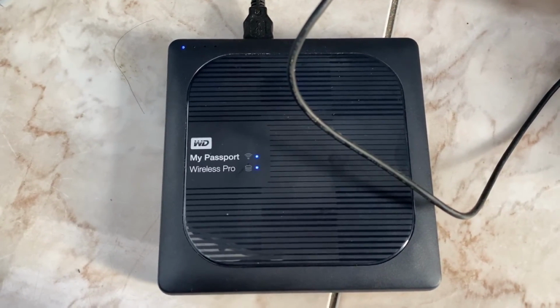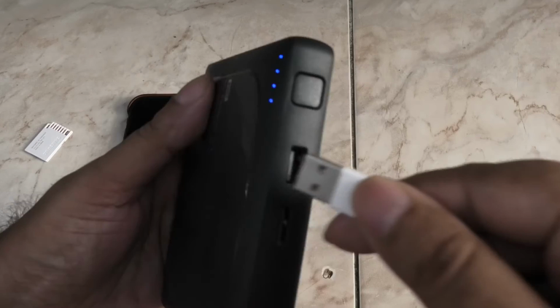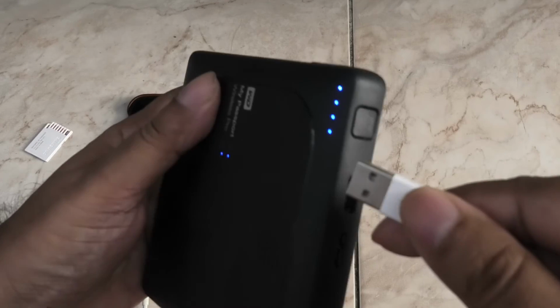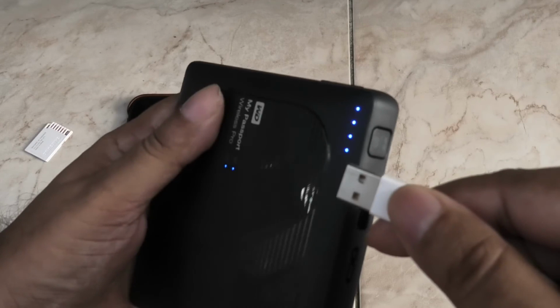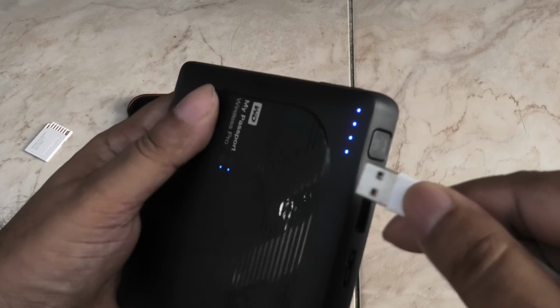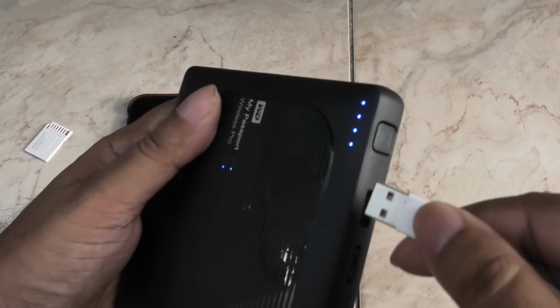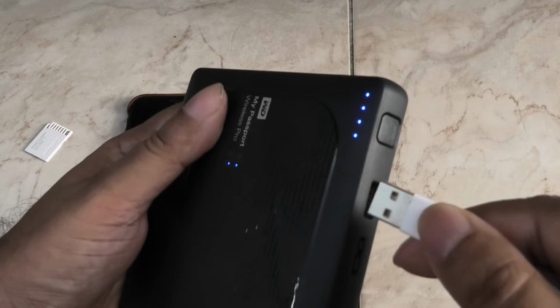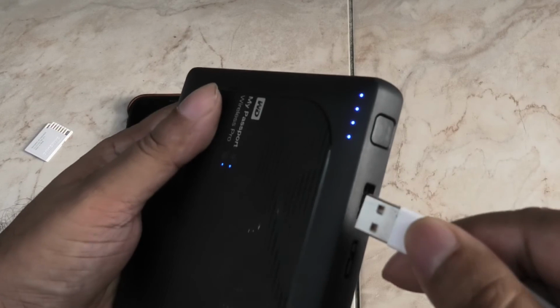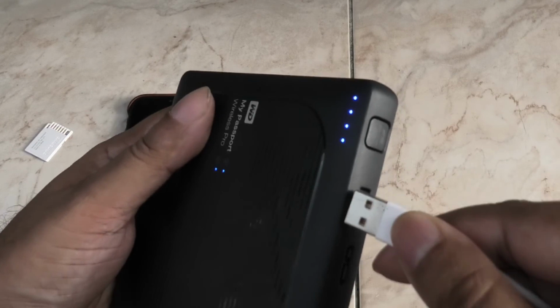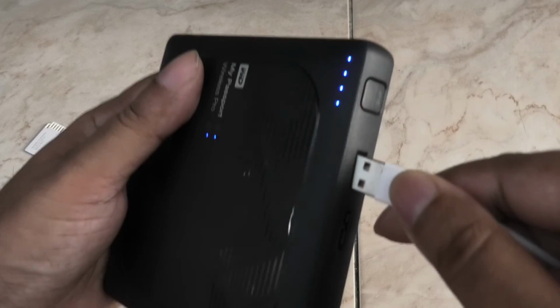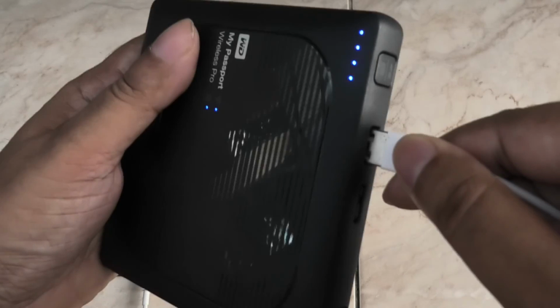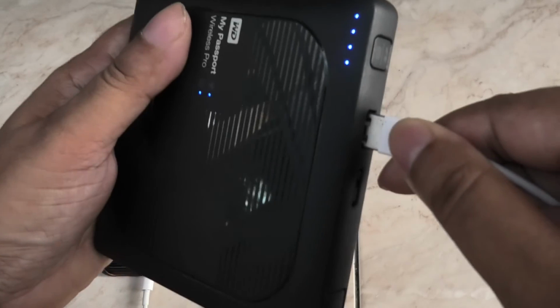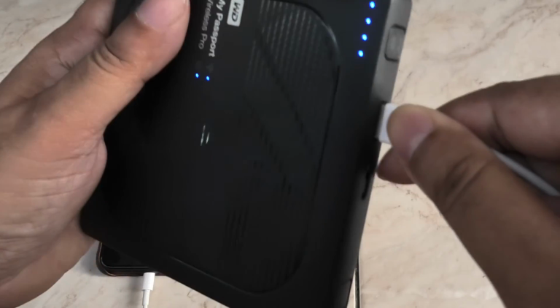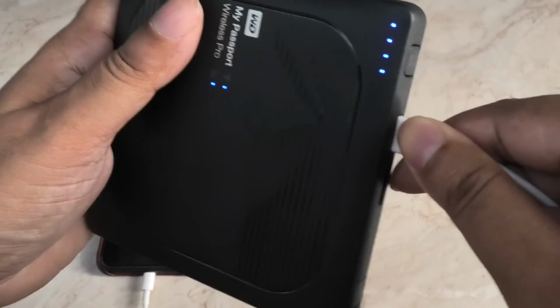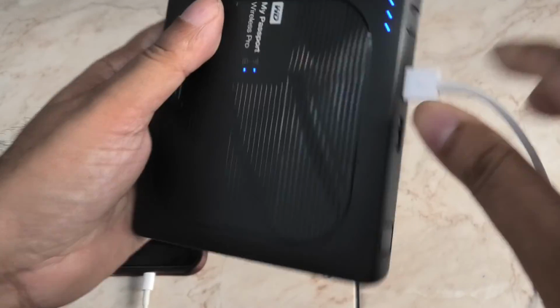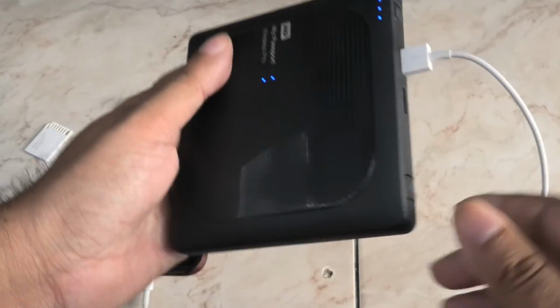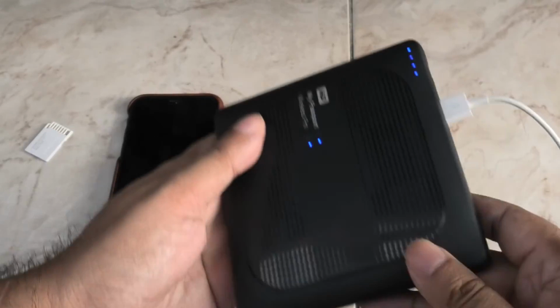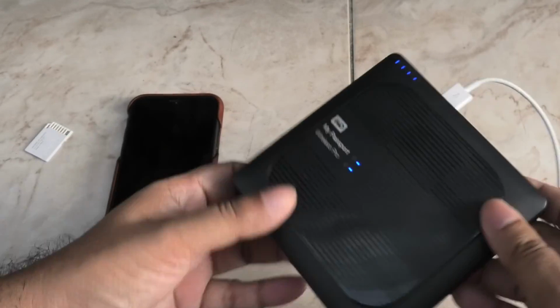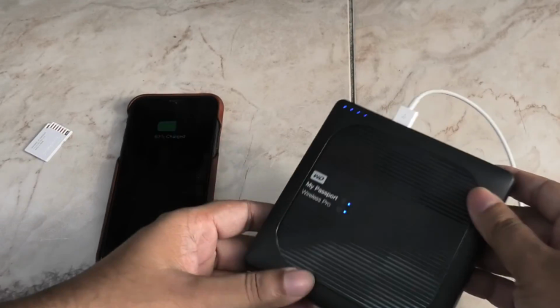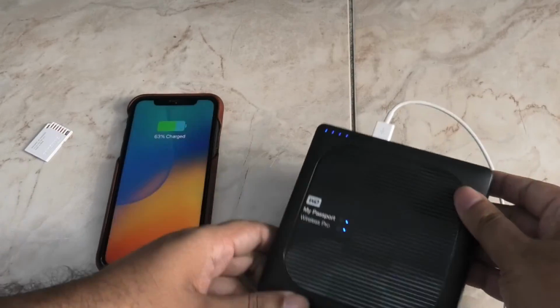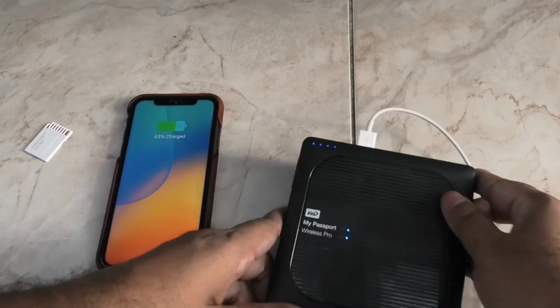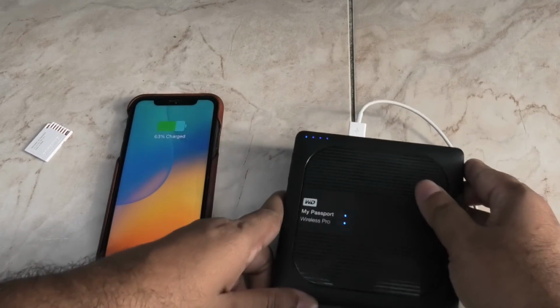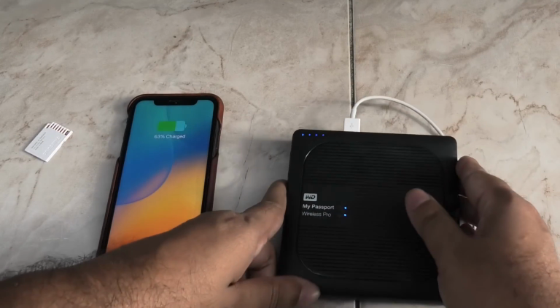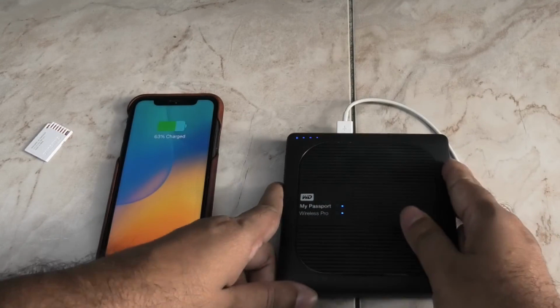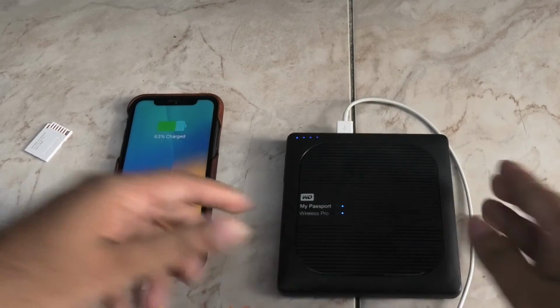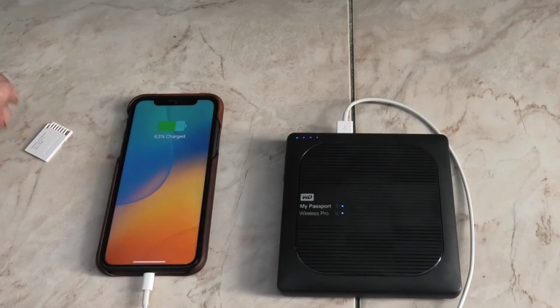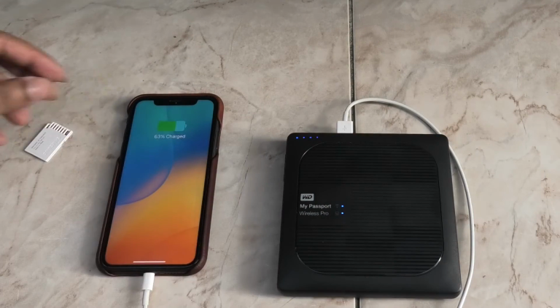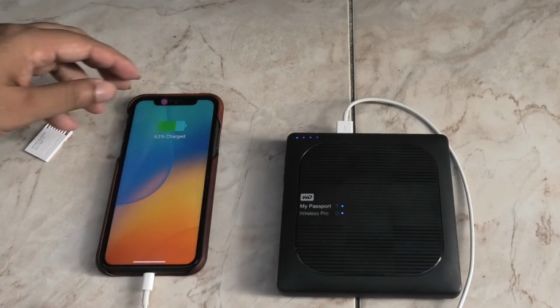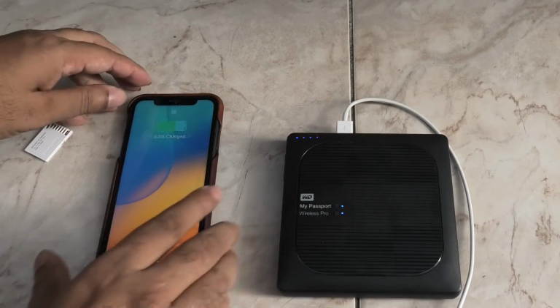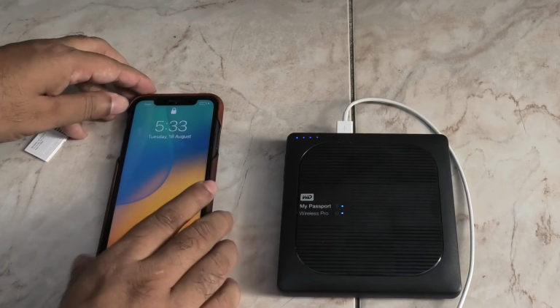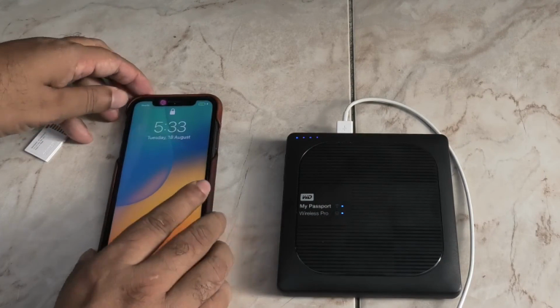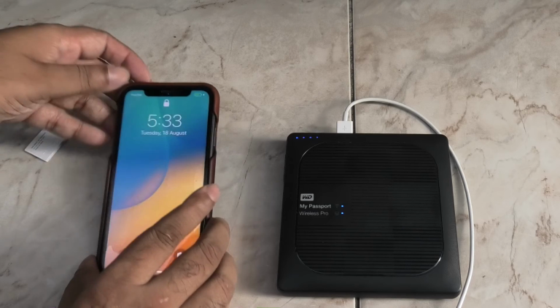You can also use the Passport Pro as a power bank and charge your devices with its built-in 6,700 mAh battery.